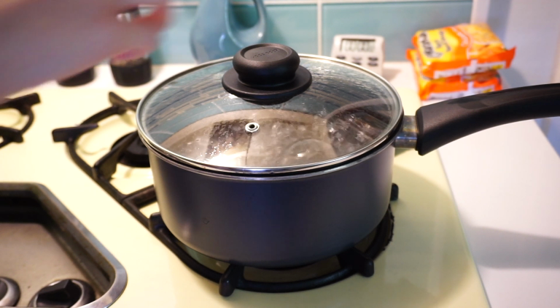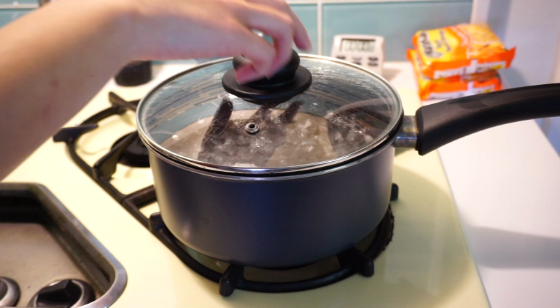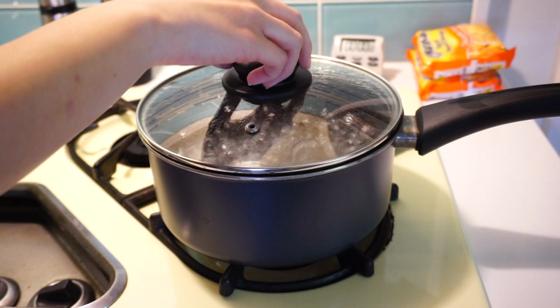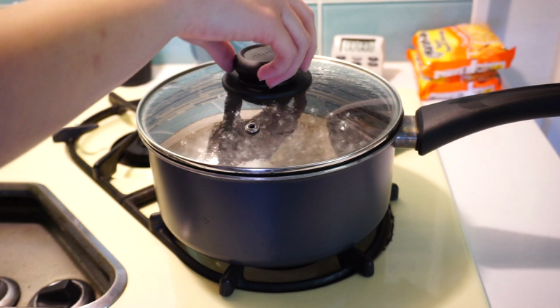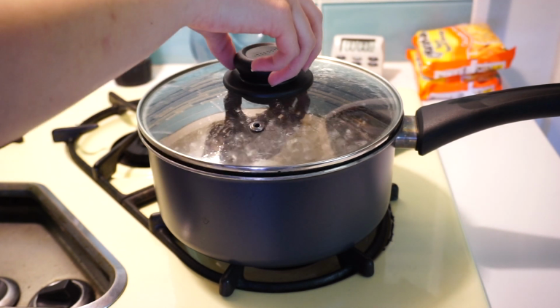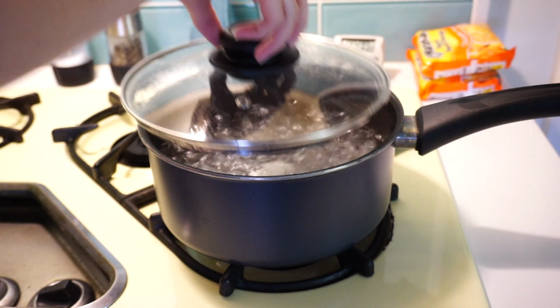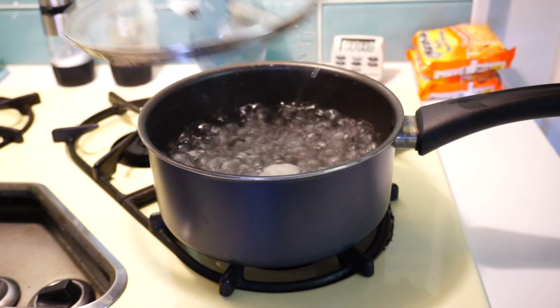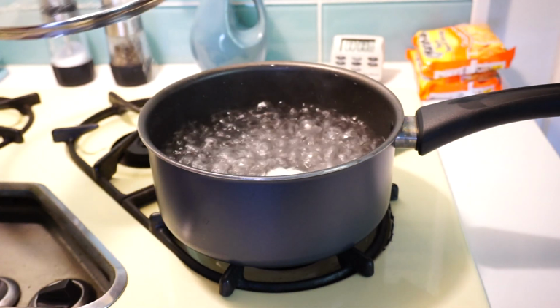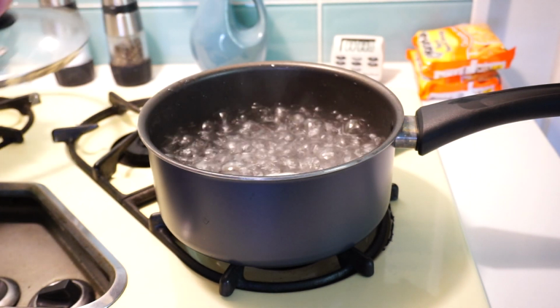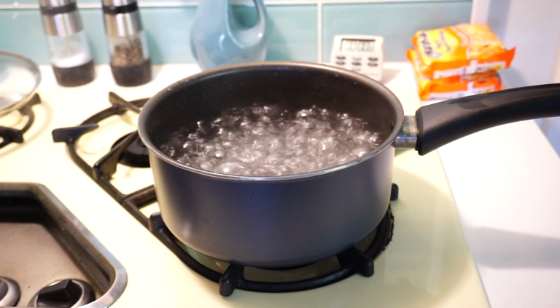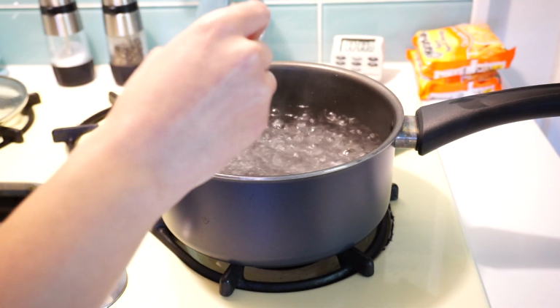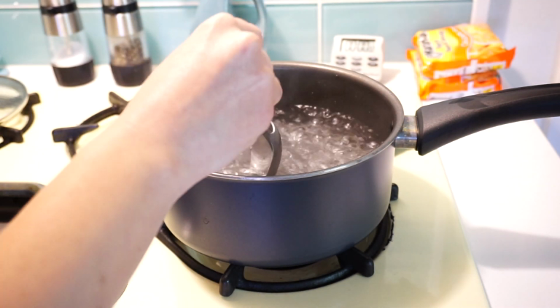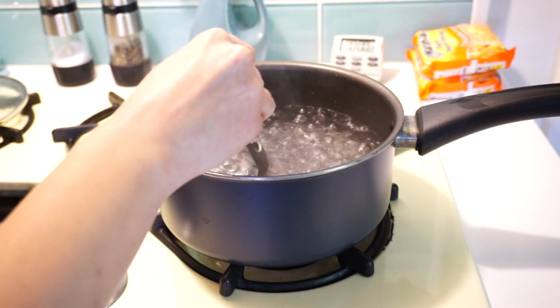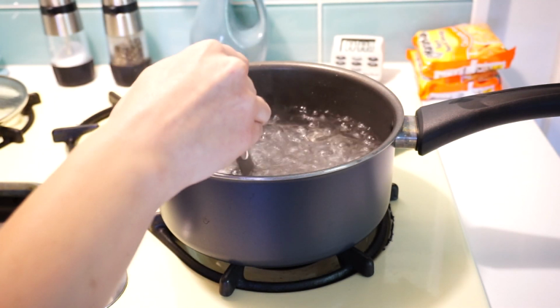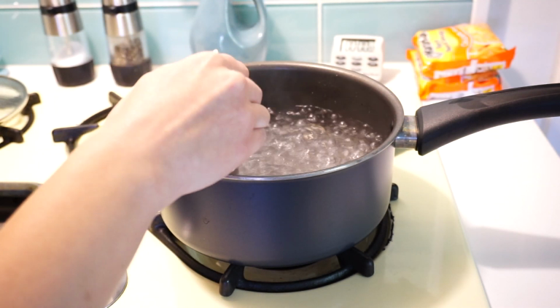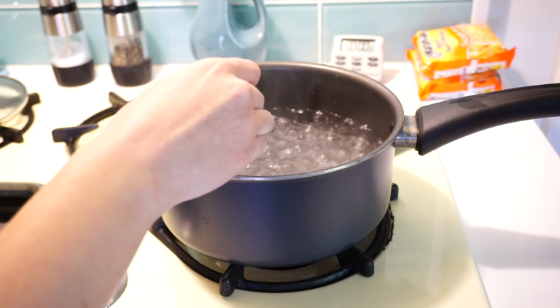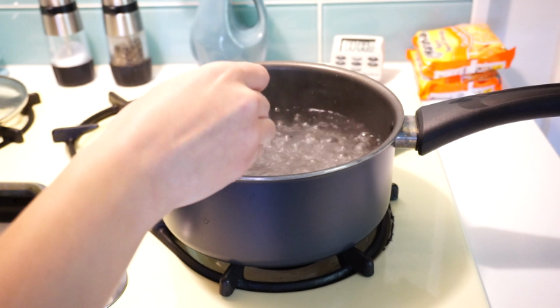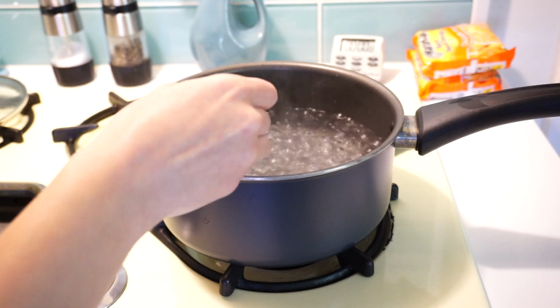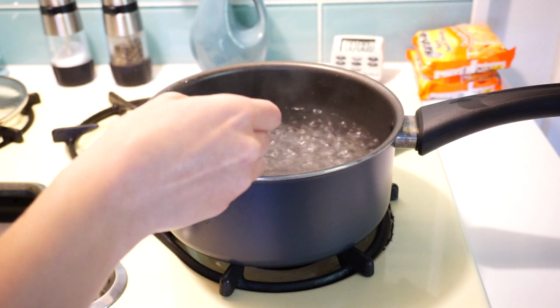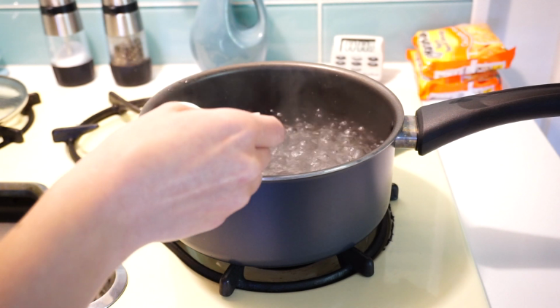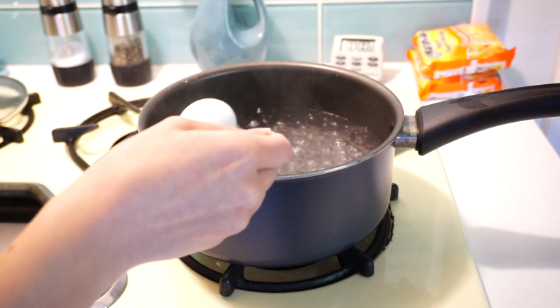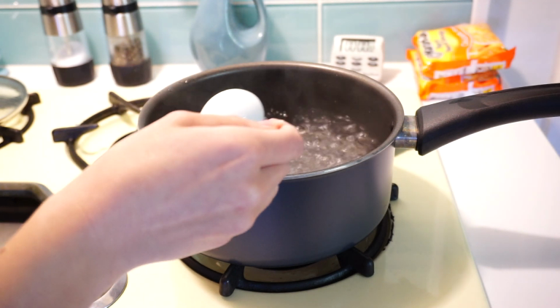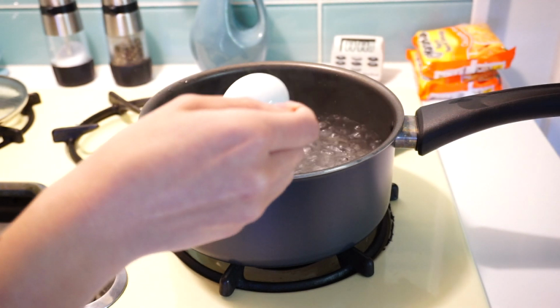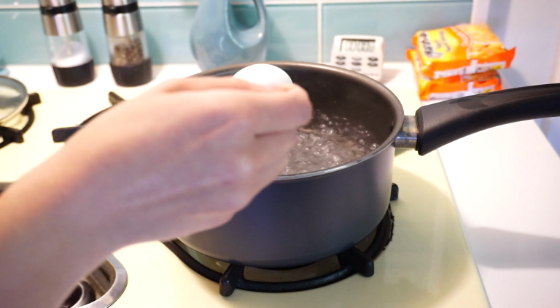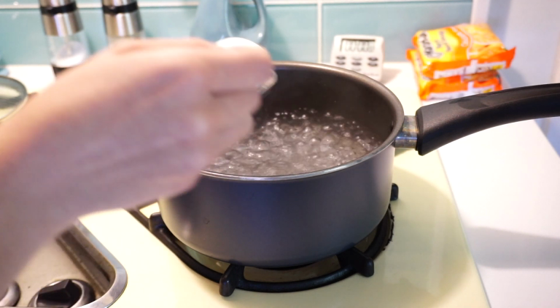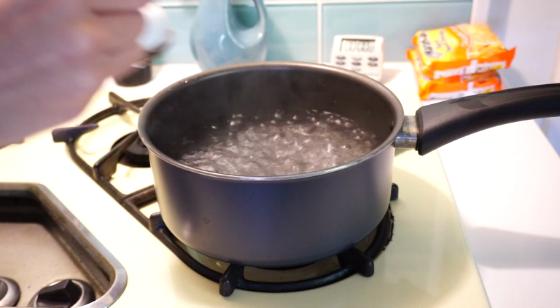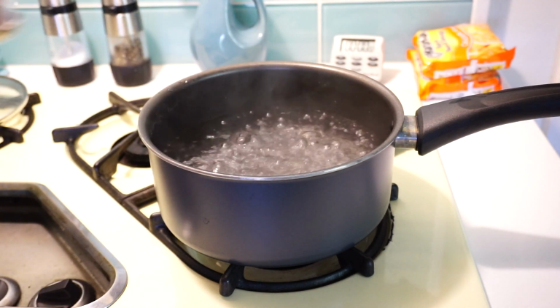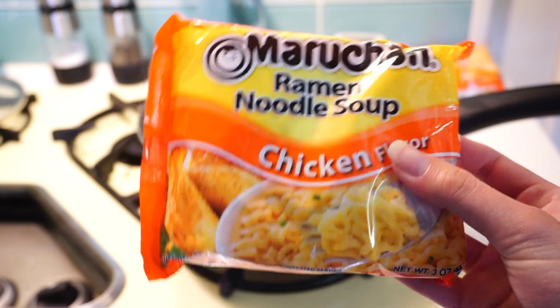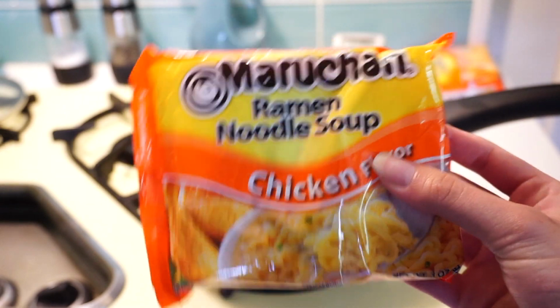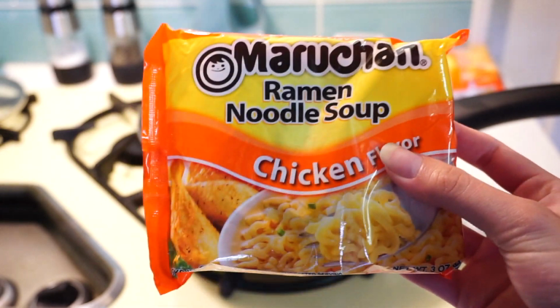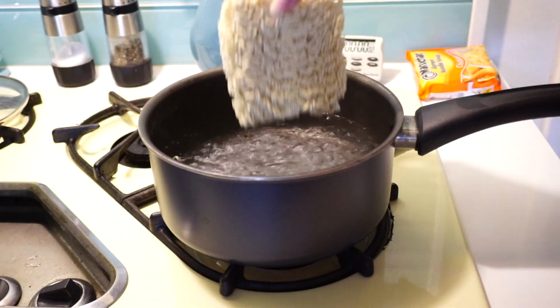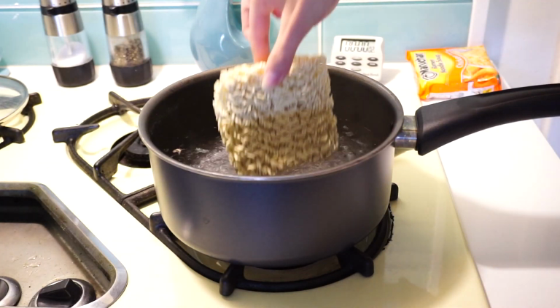Once the 20 minutes are up, go ahead and remove the egg from the boiling pot, and you can use the same water to start adding your ramen.